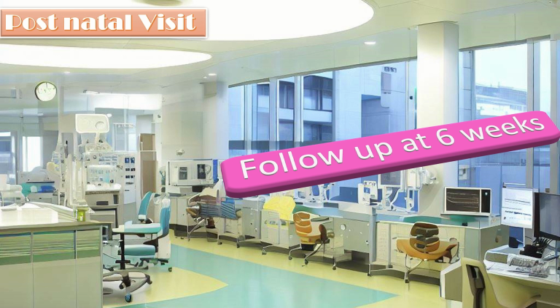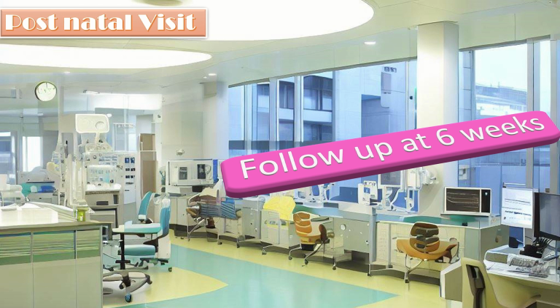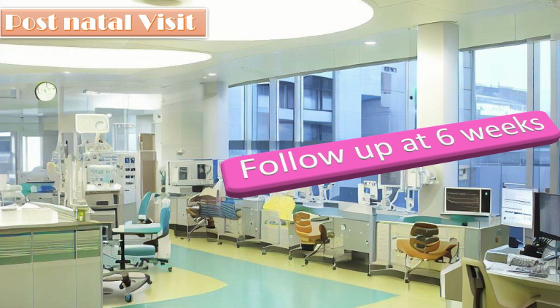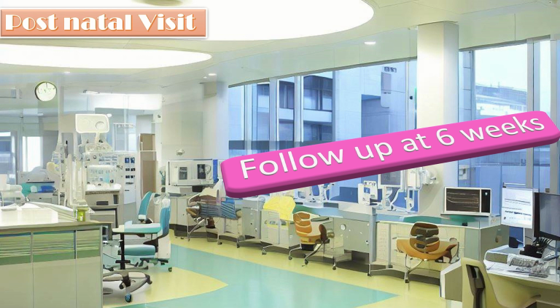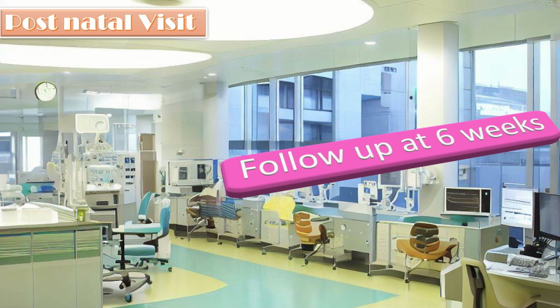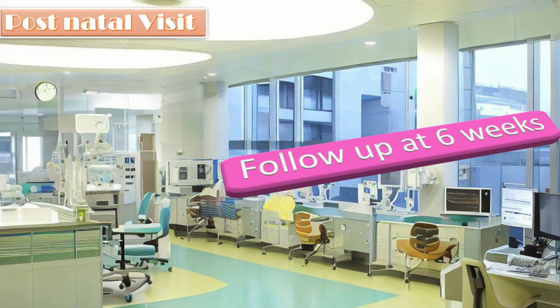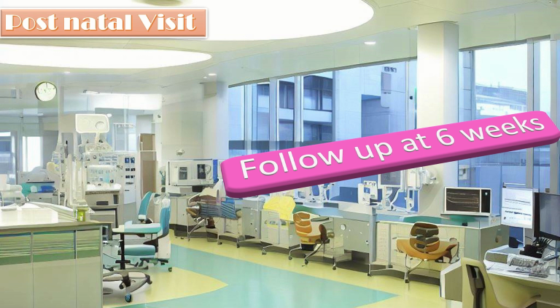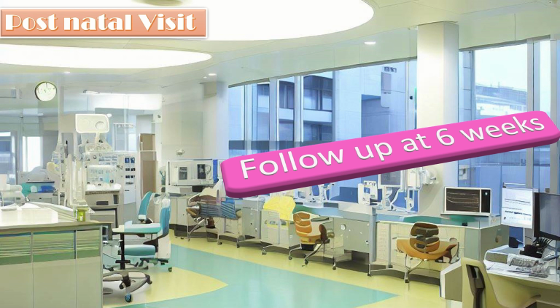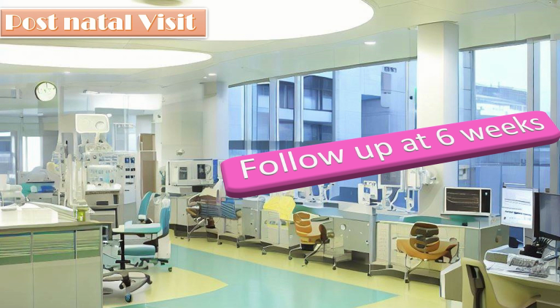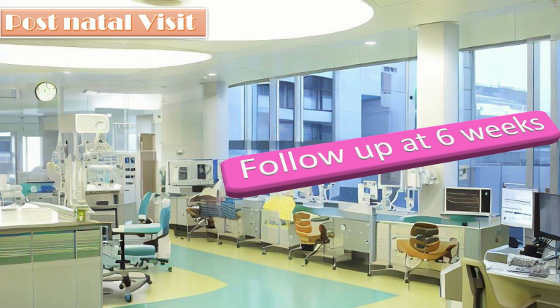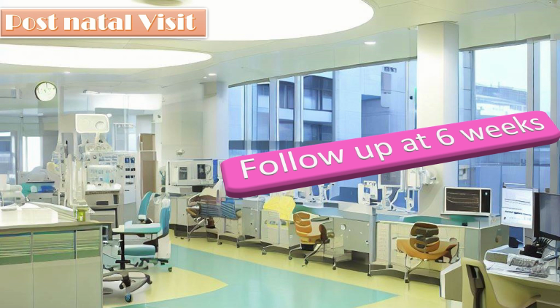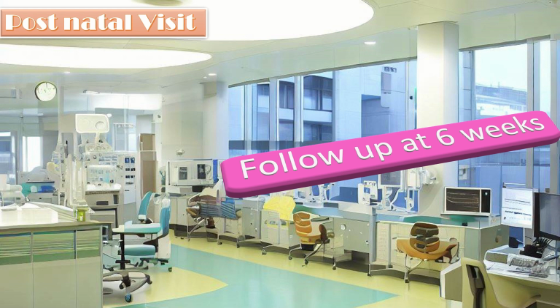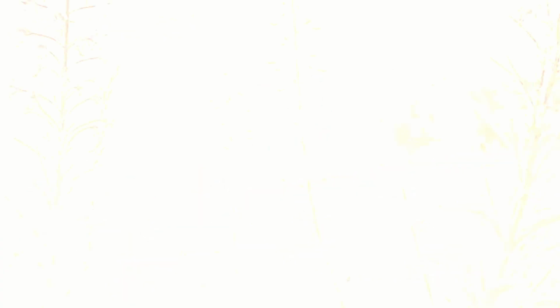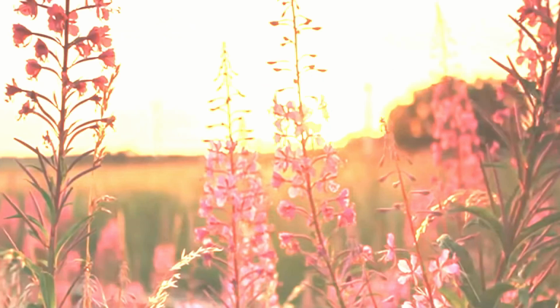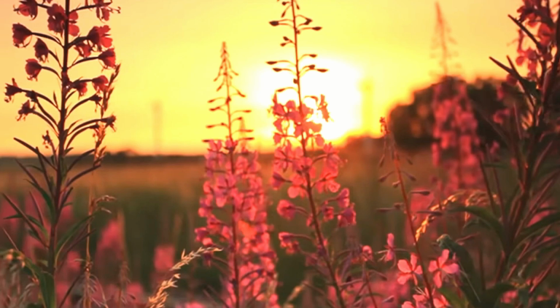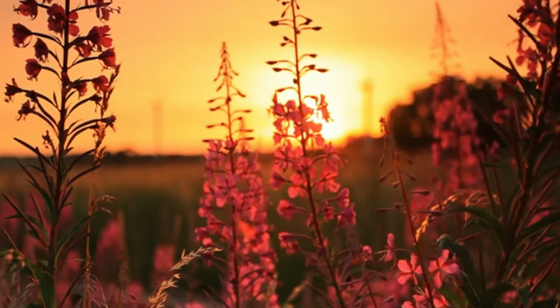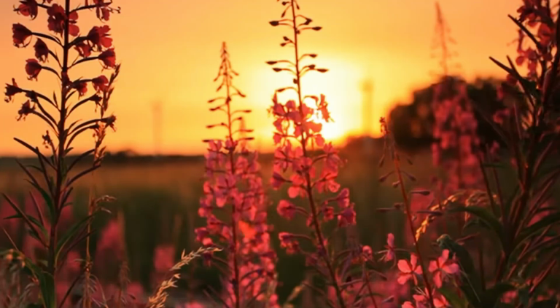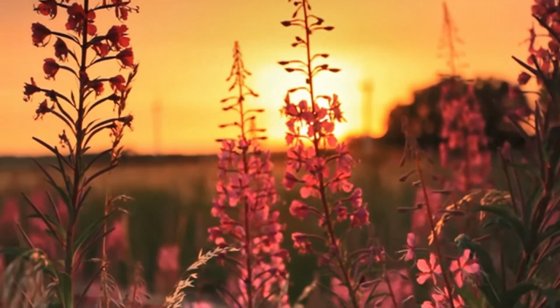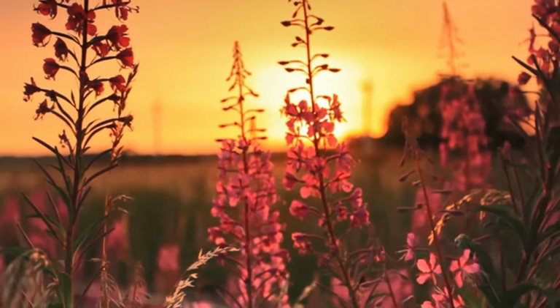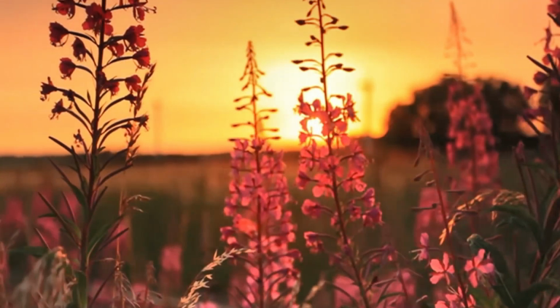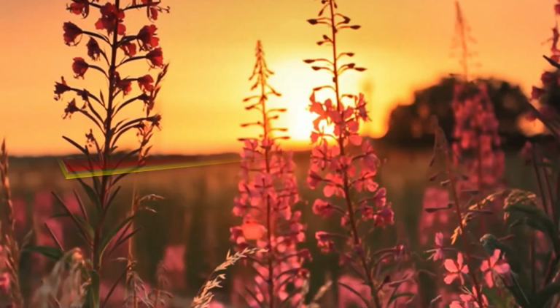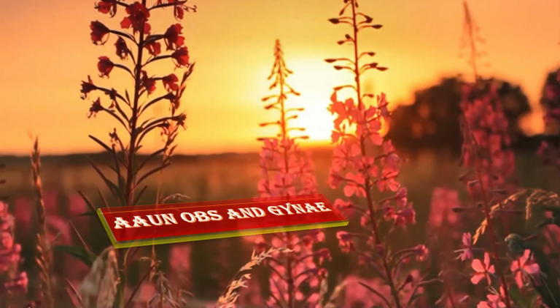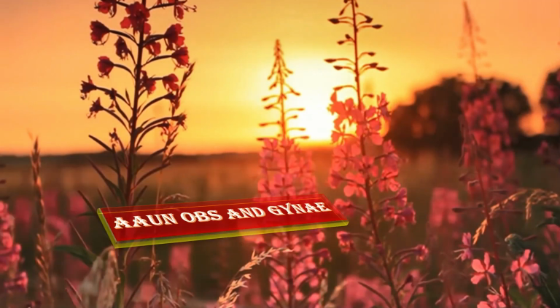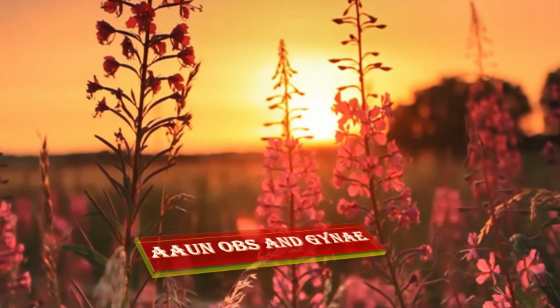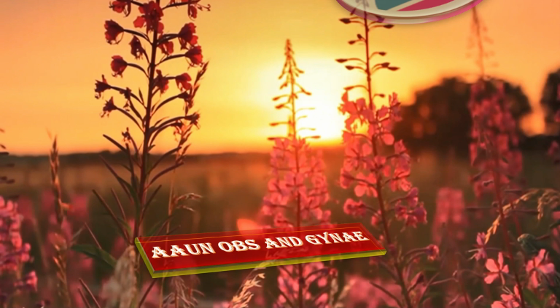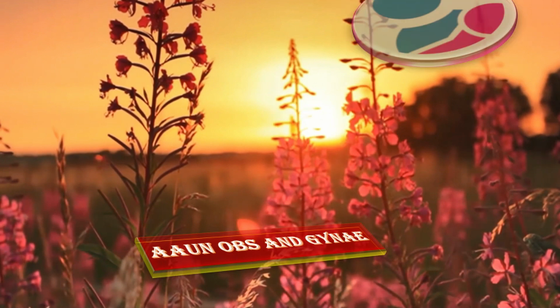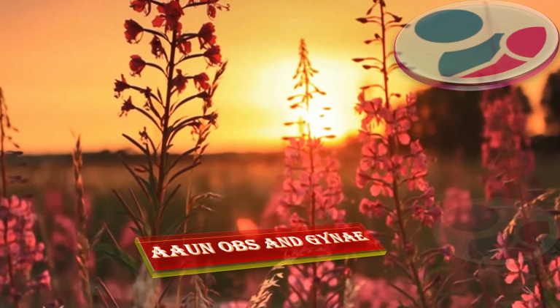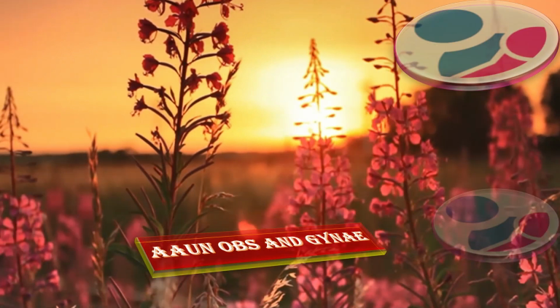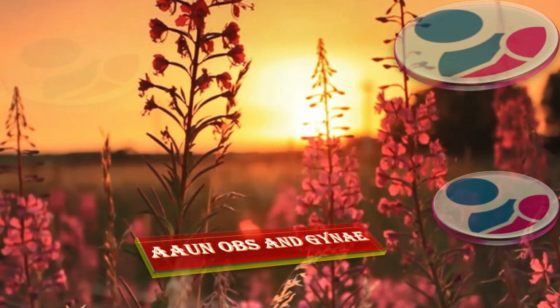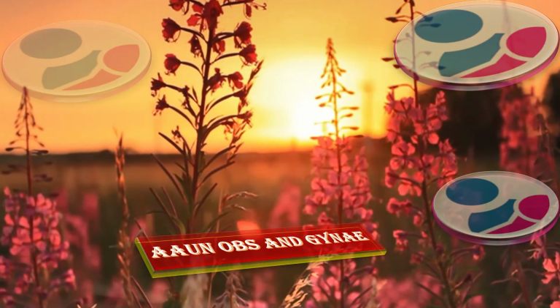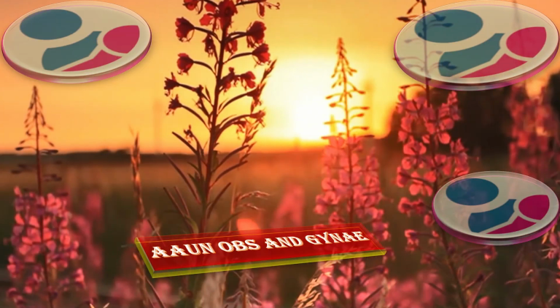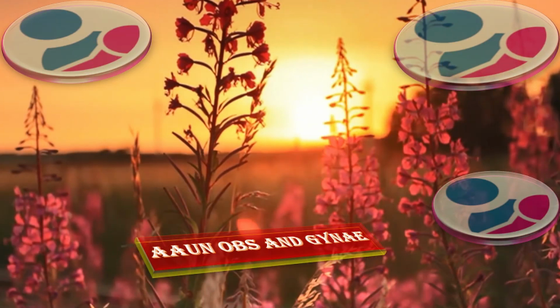That was all about this scenario of IUFD with the history of IVF in pregnancy.